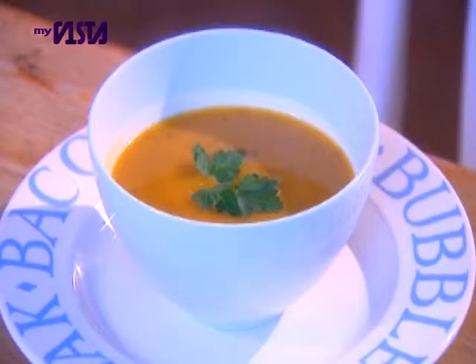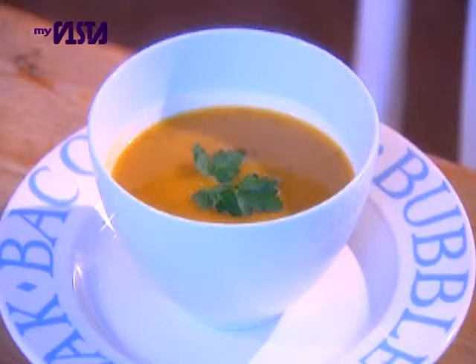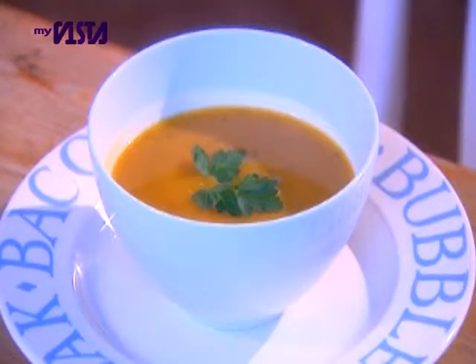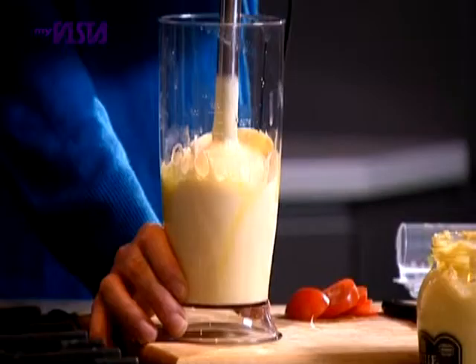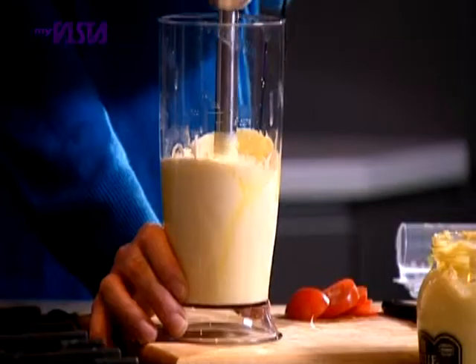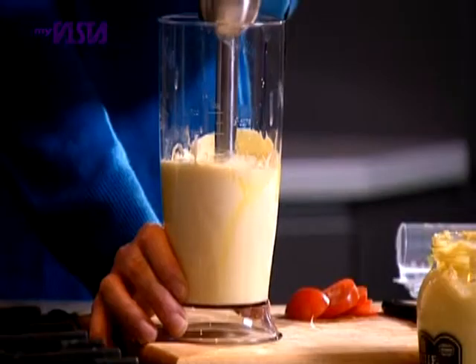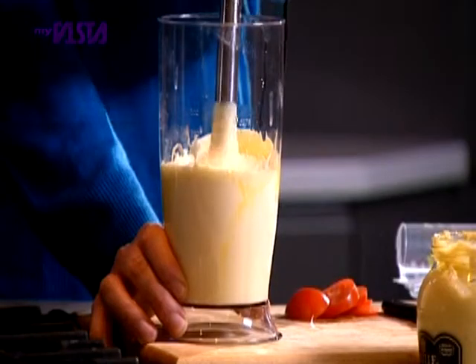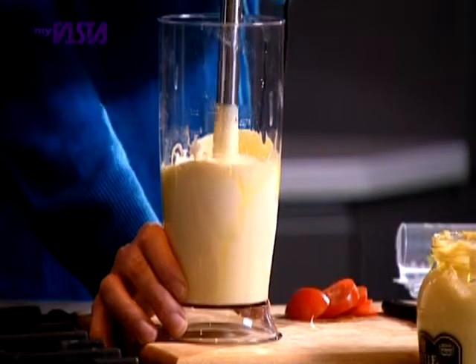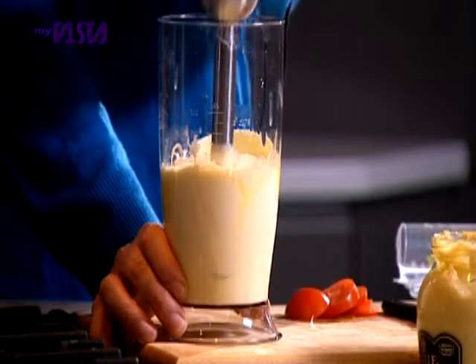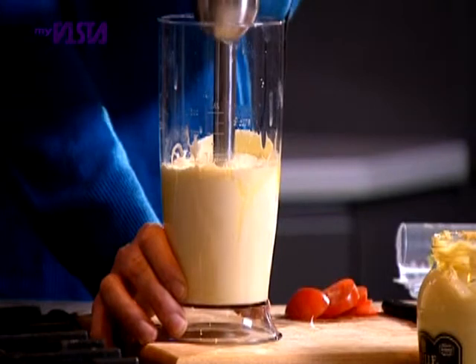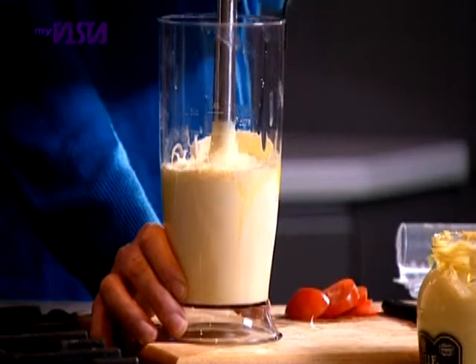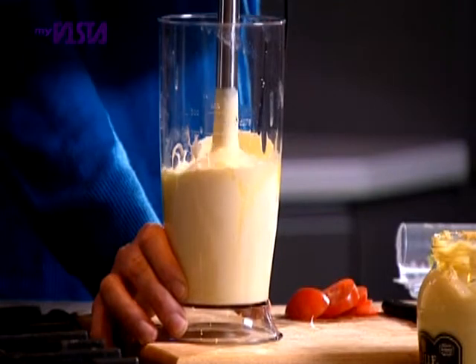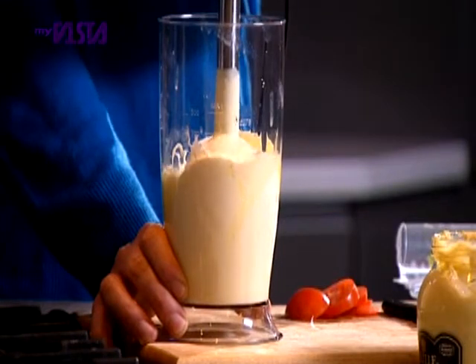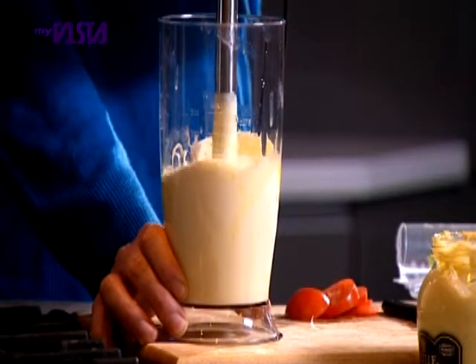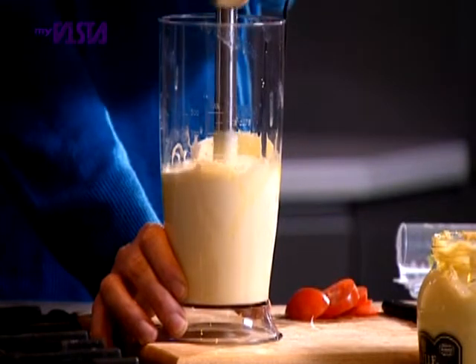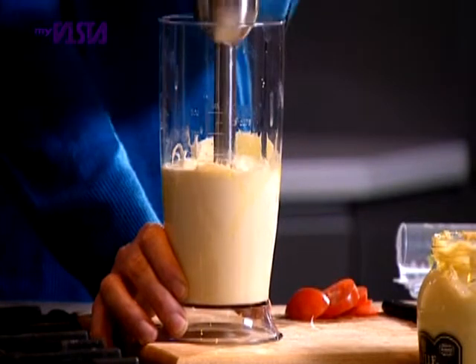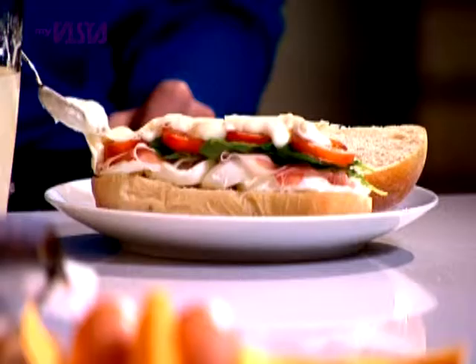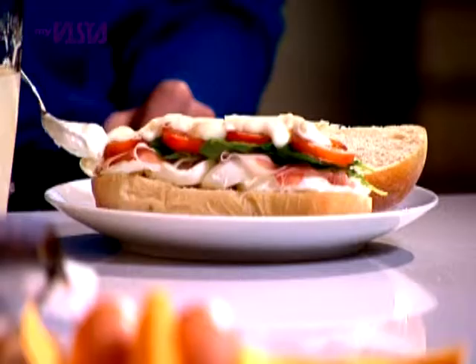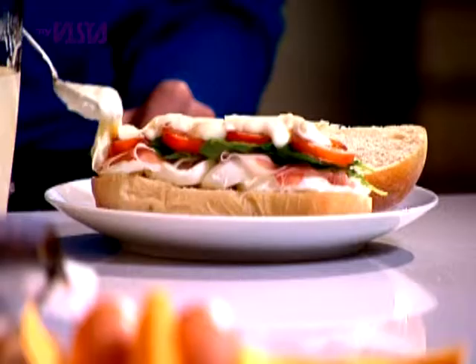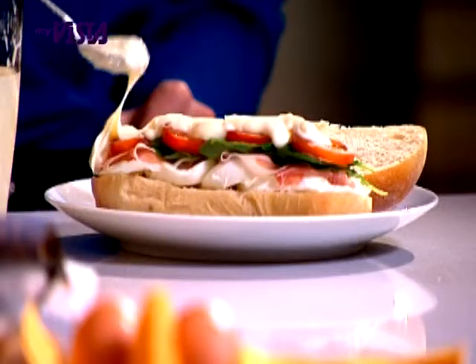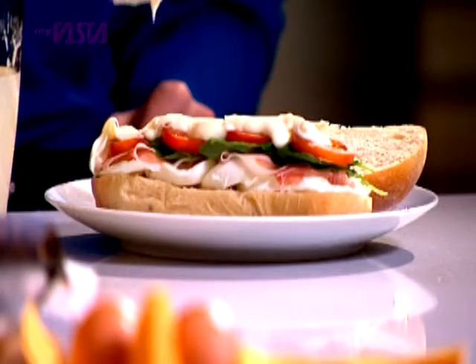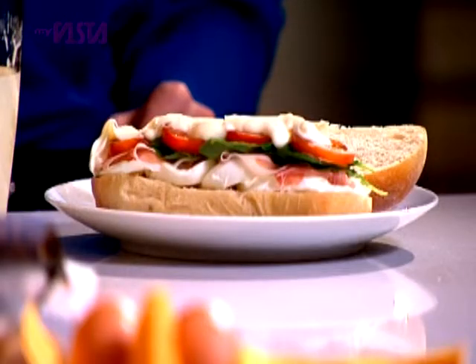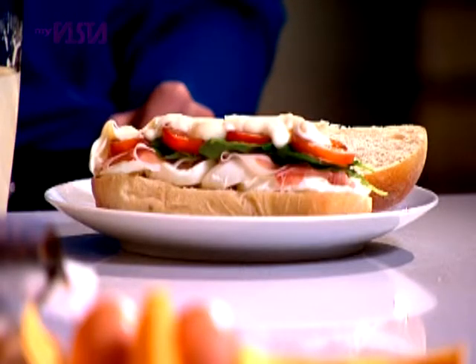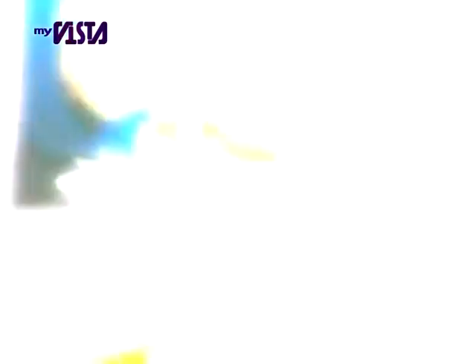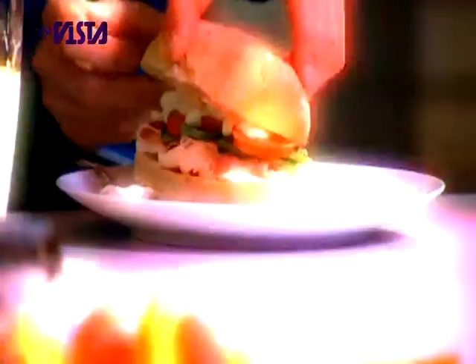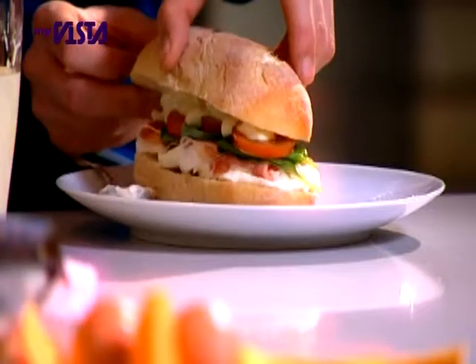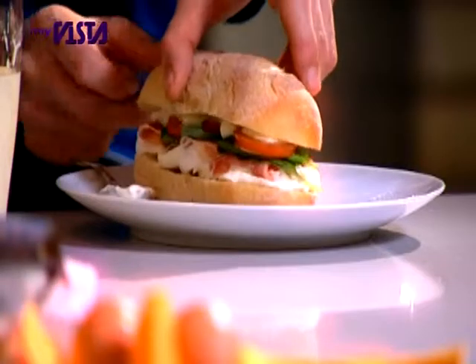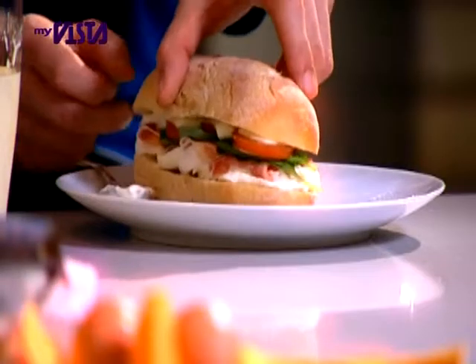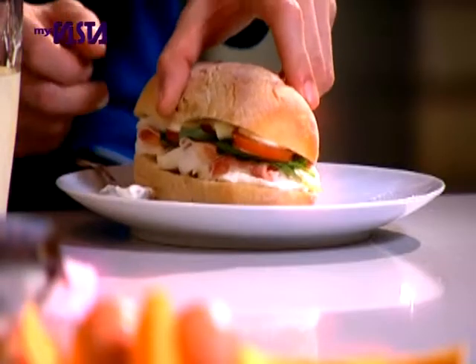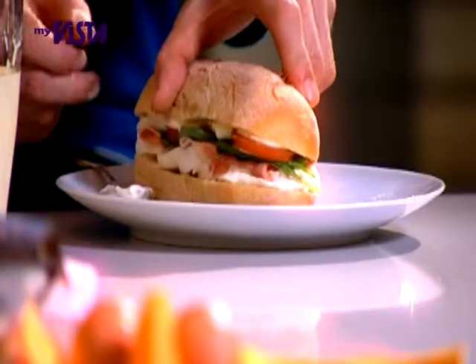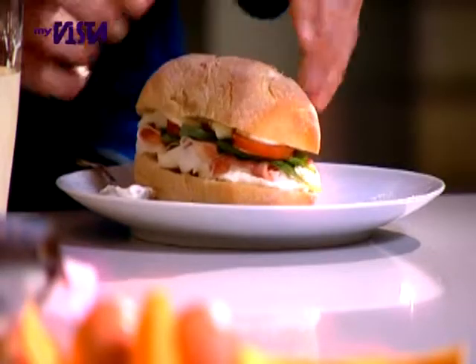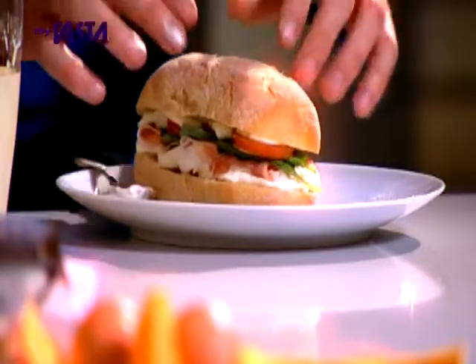For dips, snacks or sandwiches, fresher is always better, especially when it's this quick and this easy.